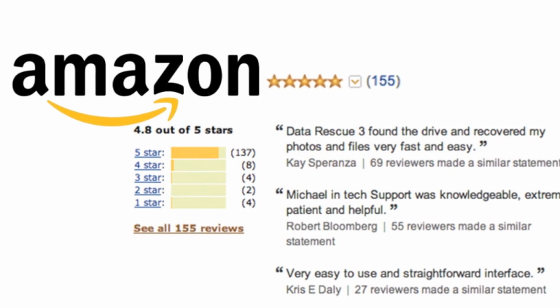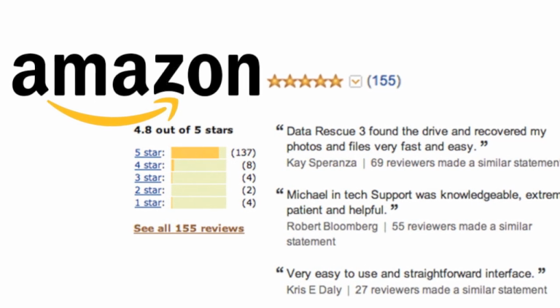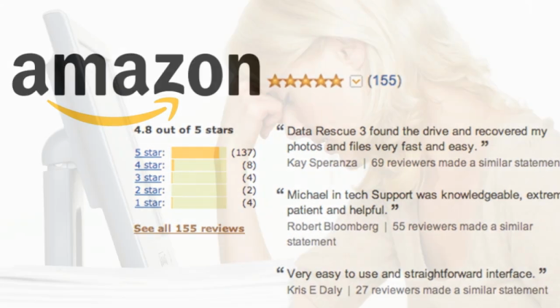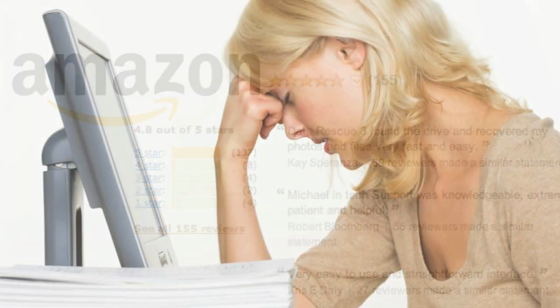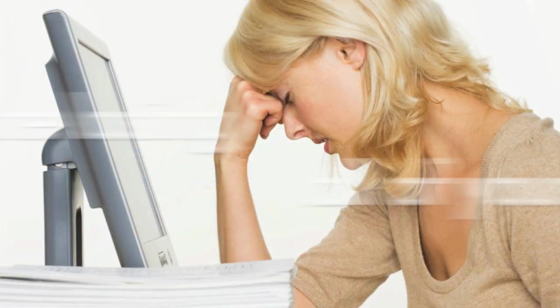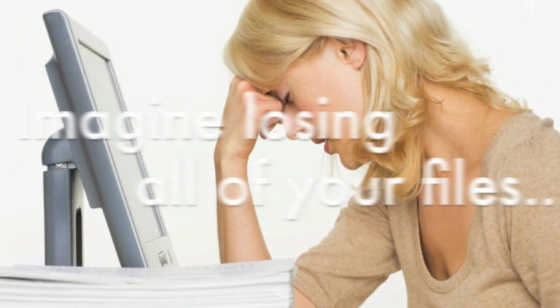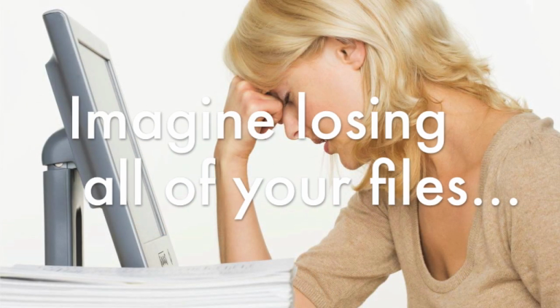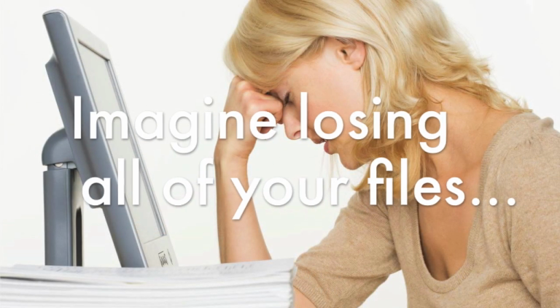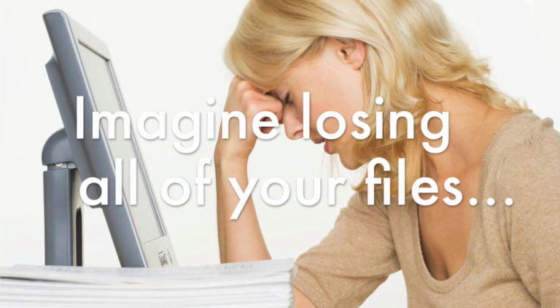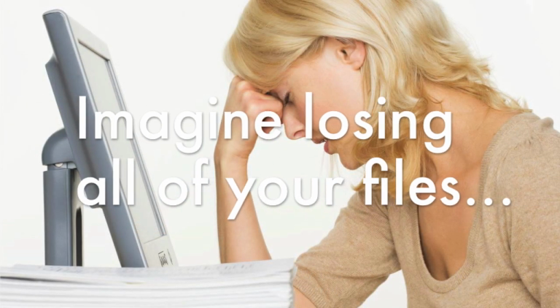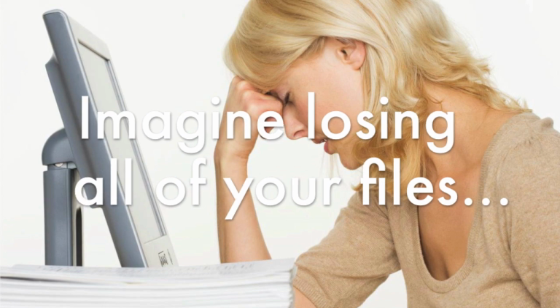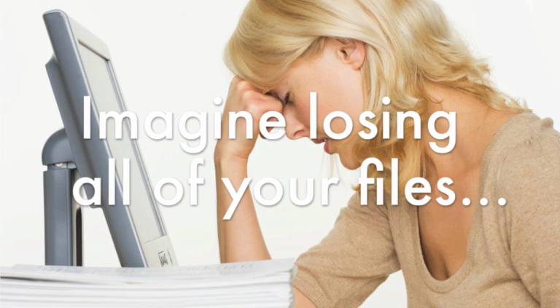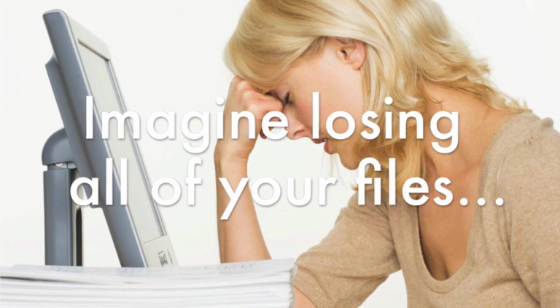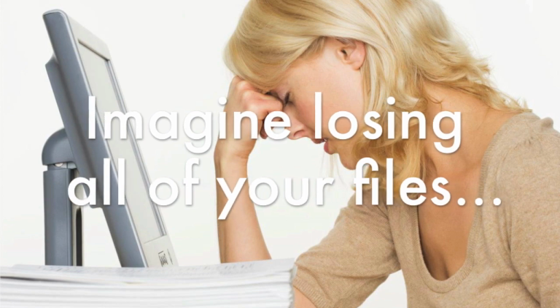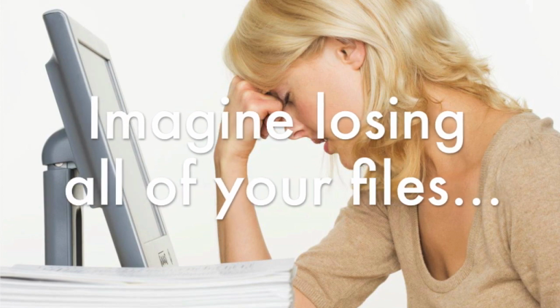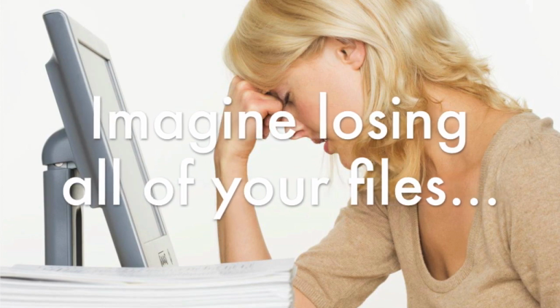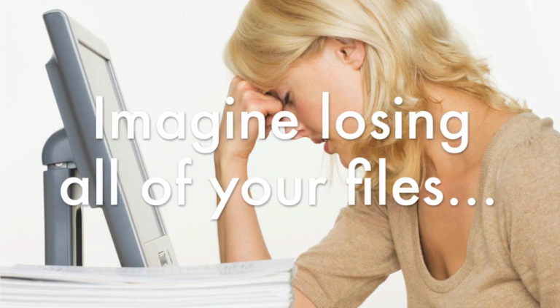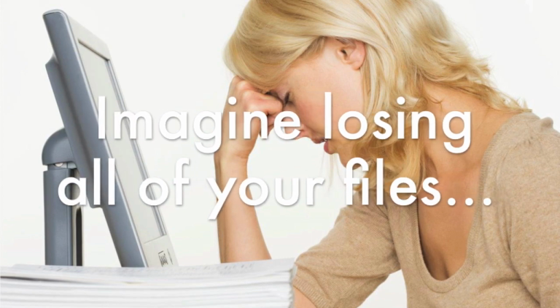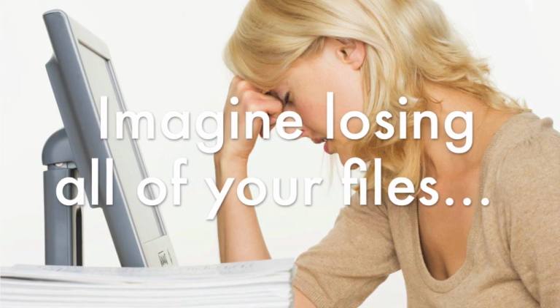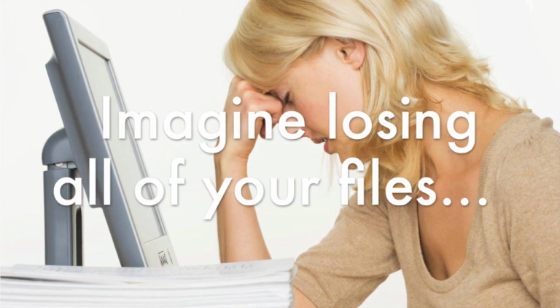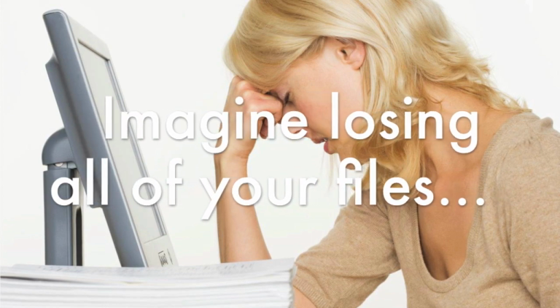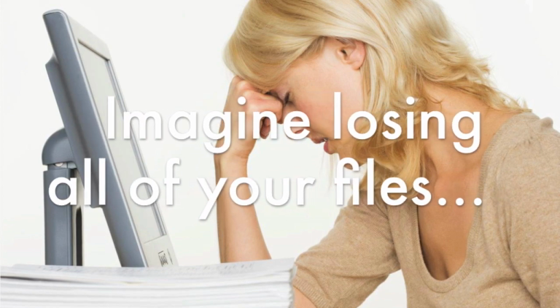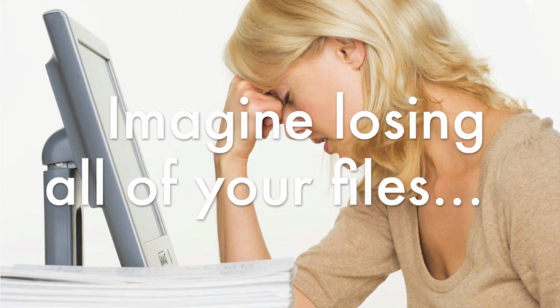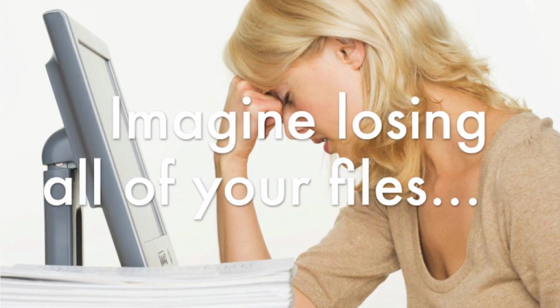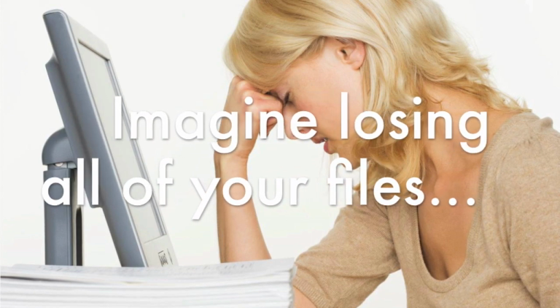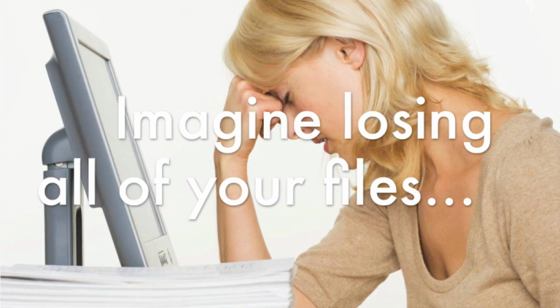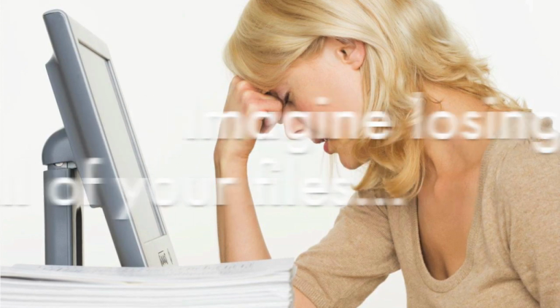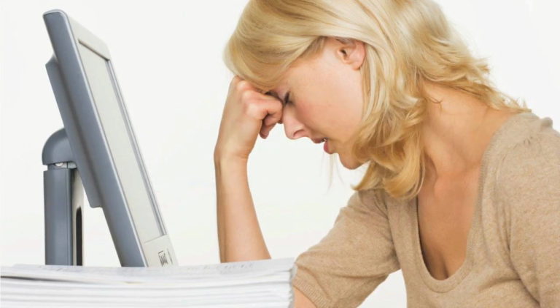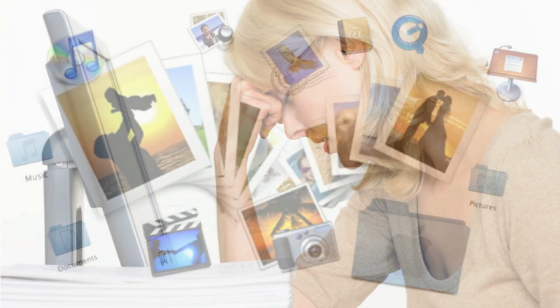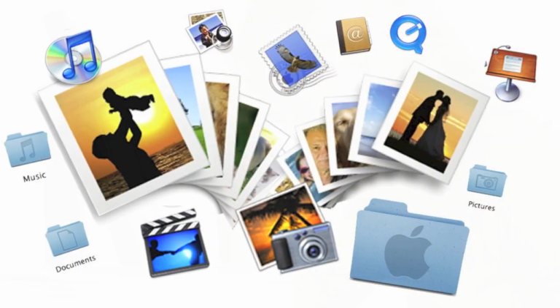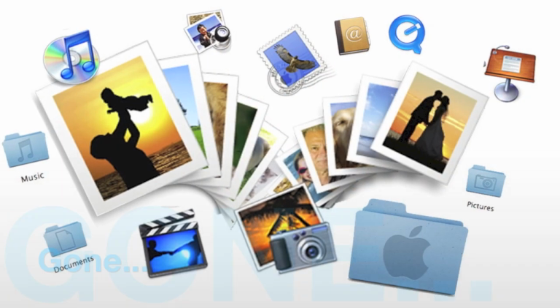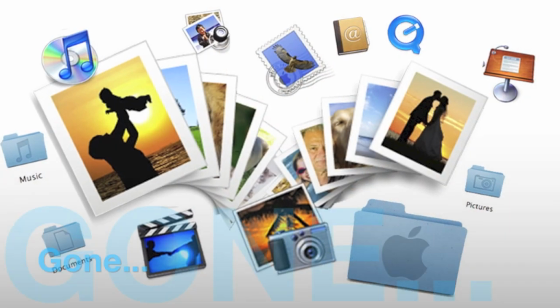Imagine if something were to happen to all the important files you have on your Mac — music, pictures, important files — gone.